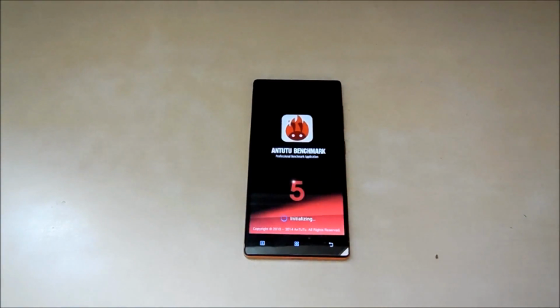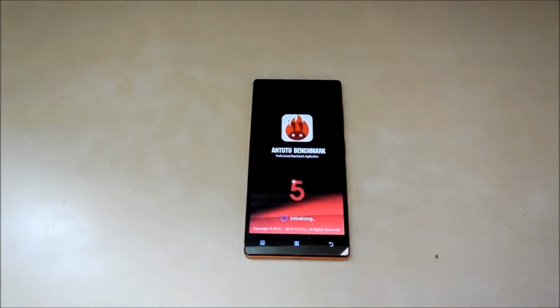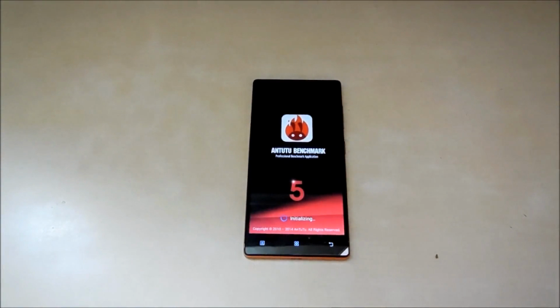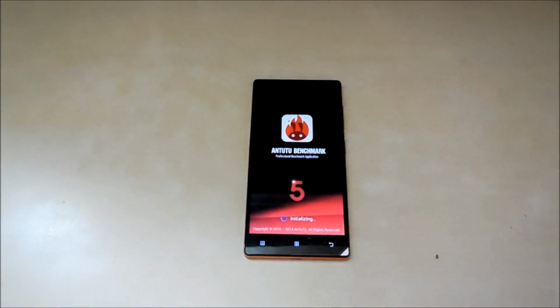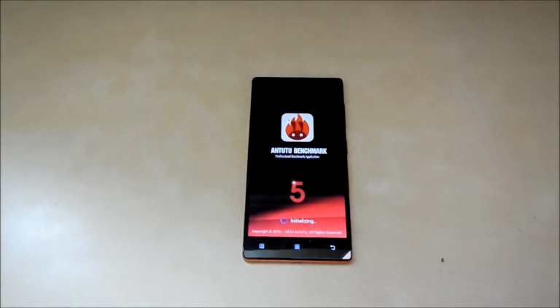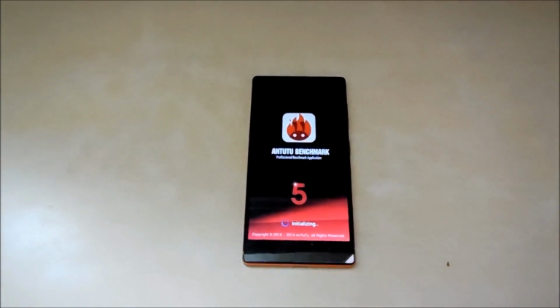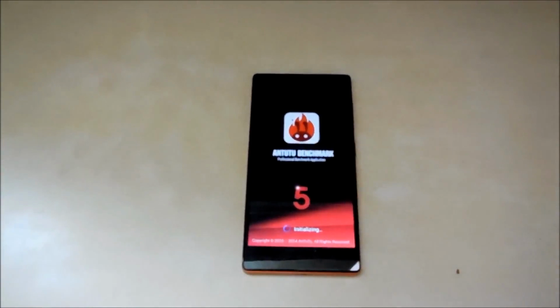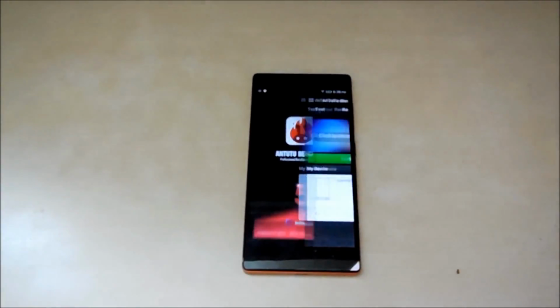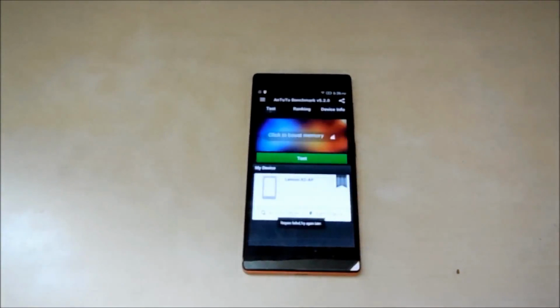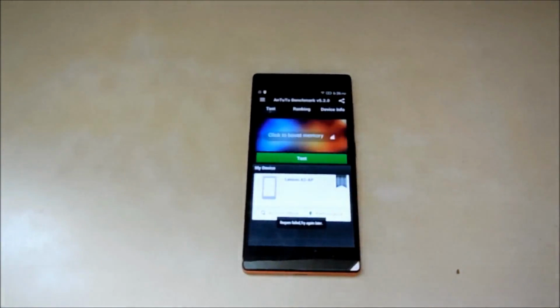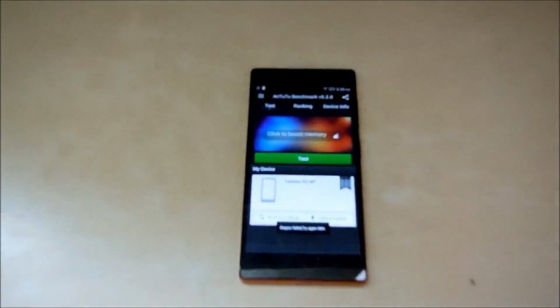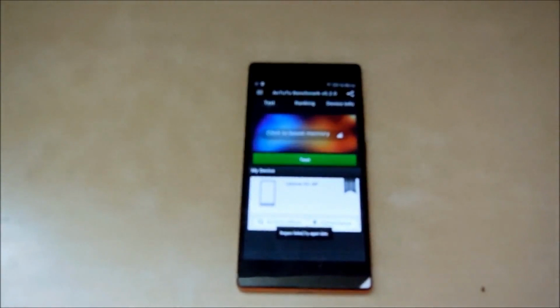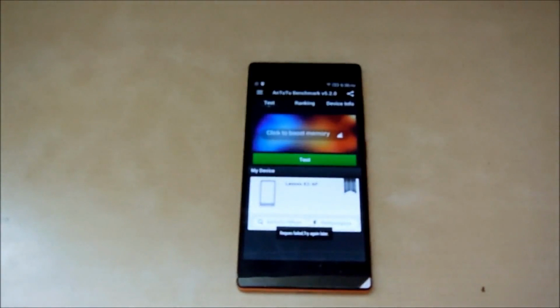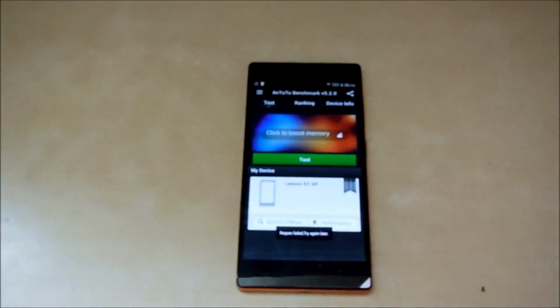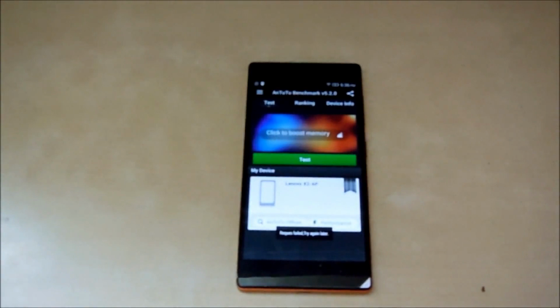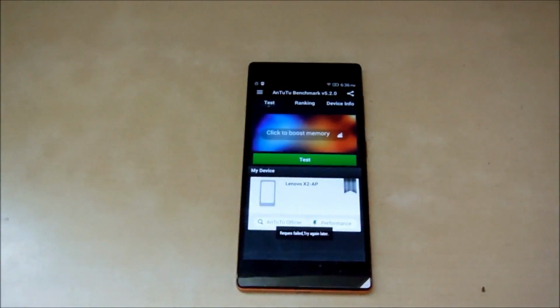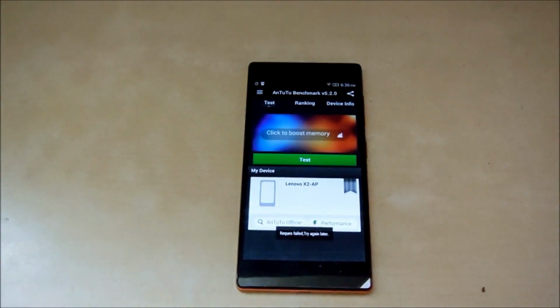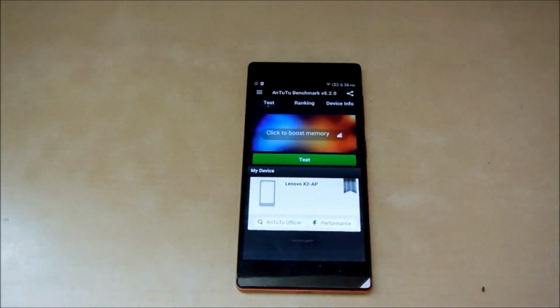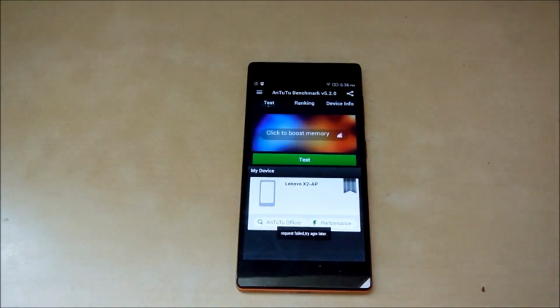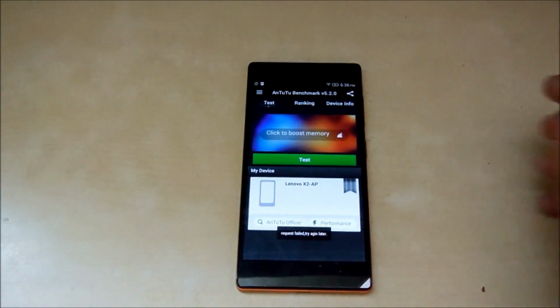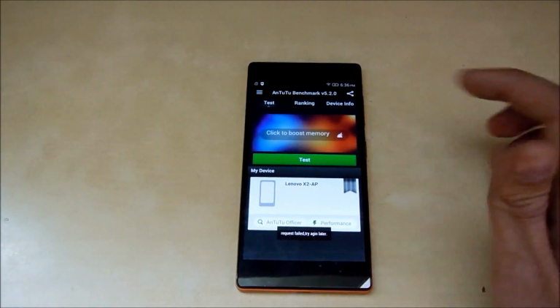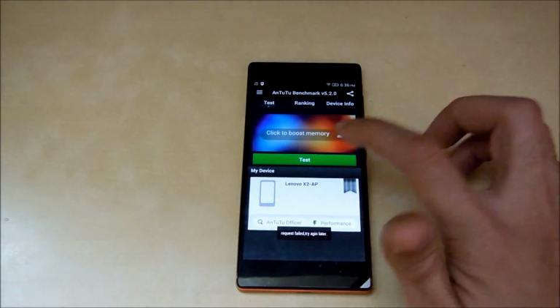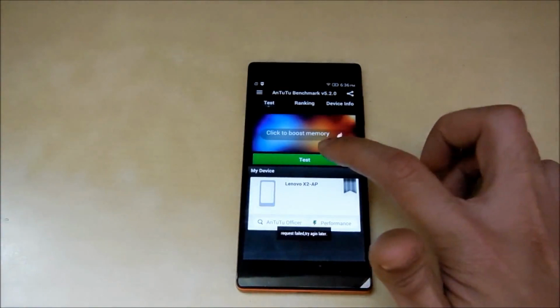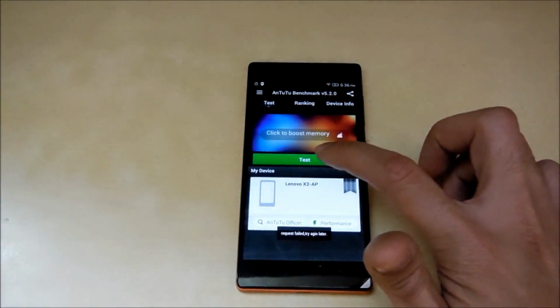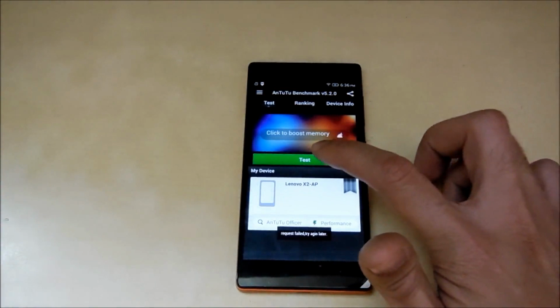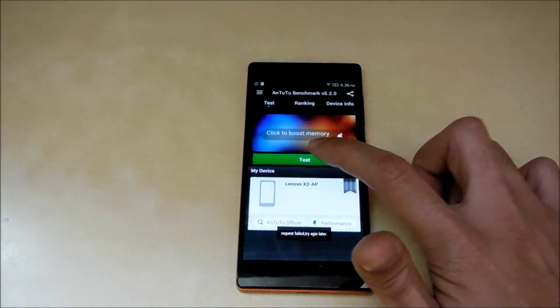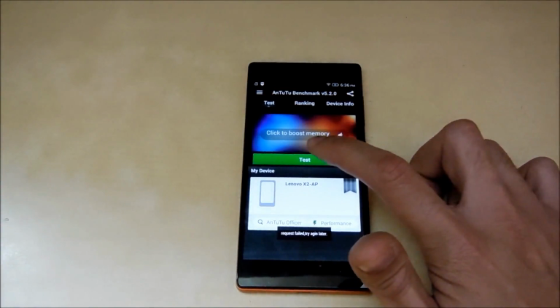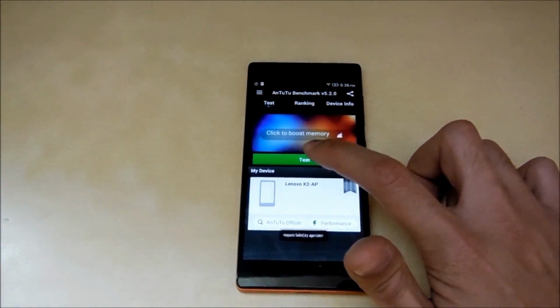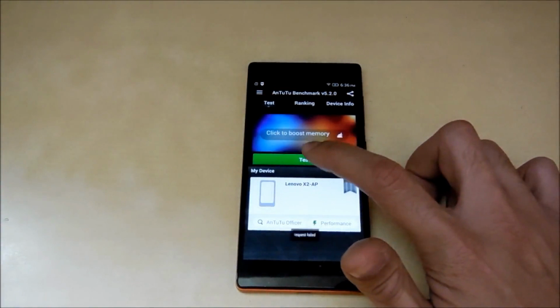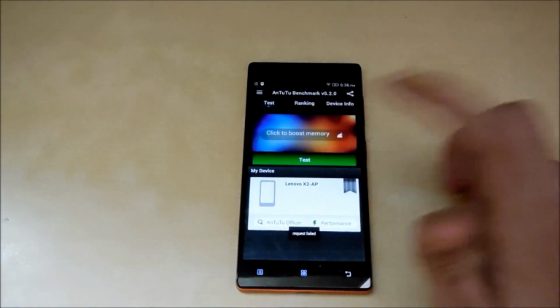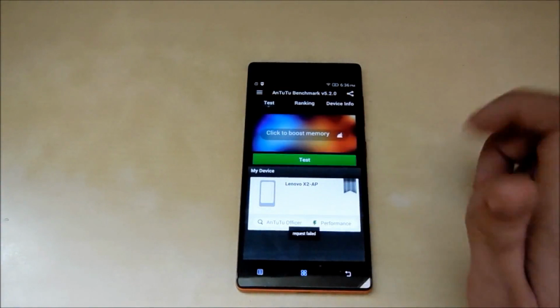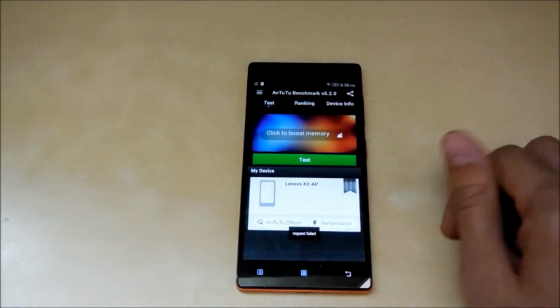Let me zoom in a bit so you guys can see better. So let's start the test.